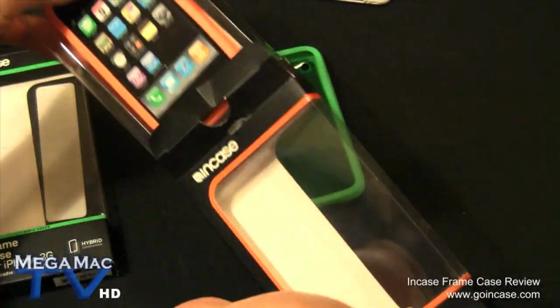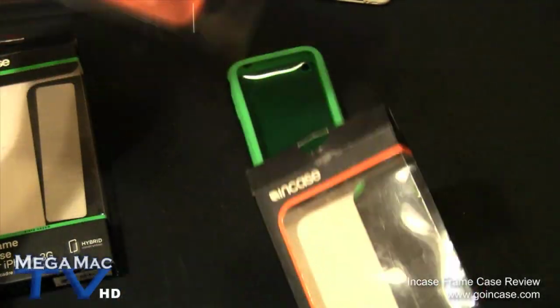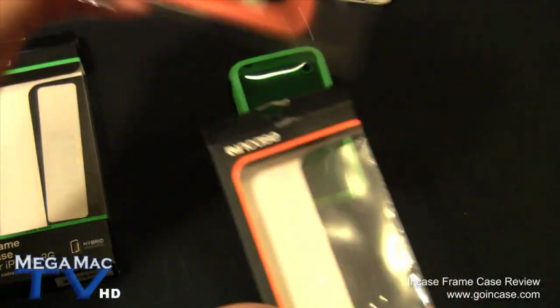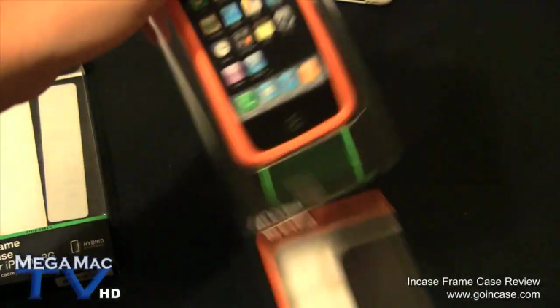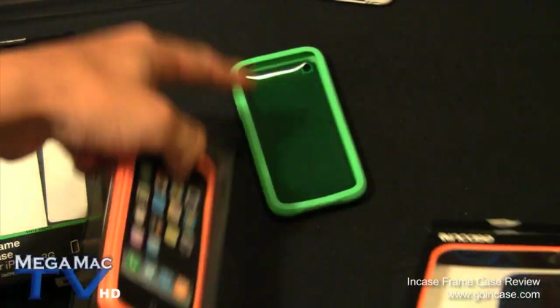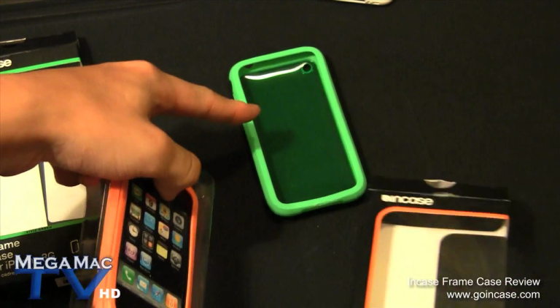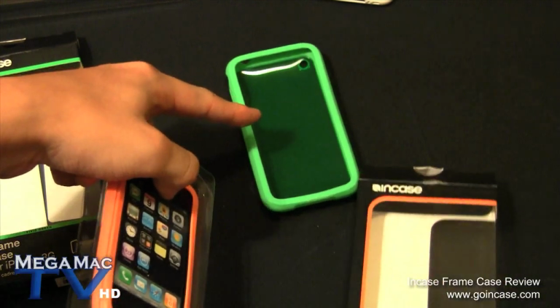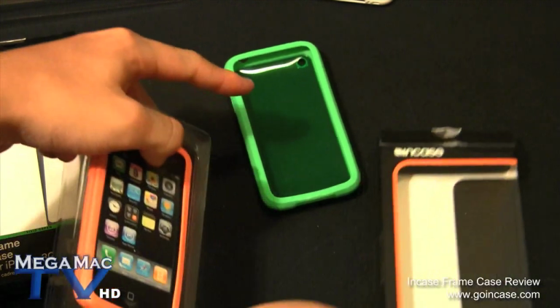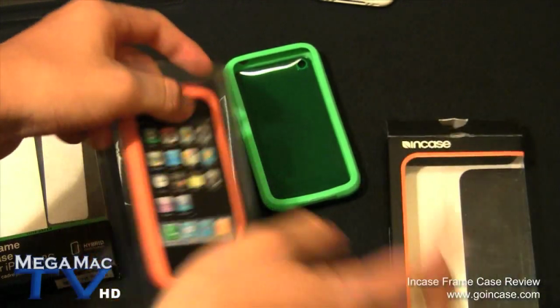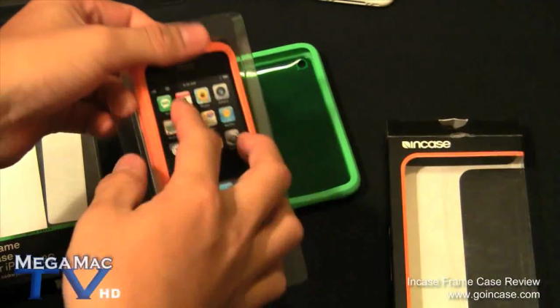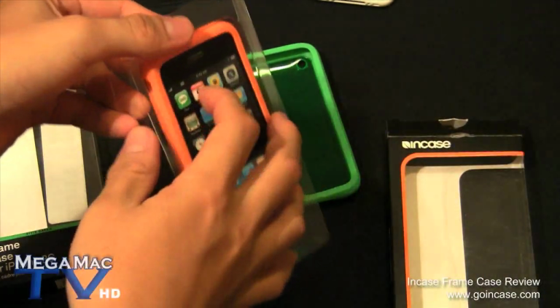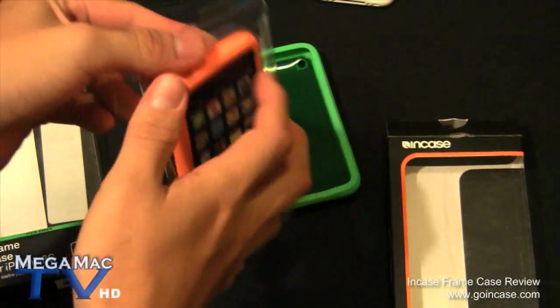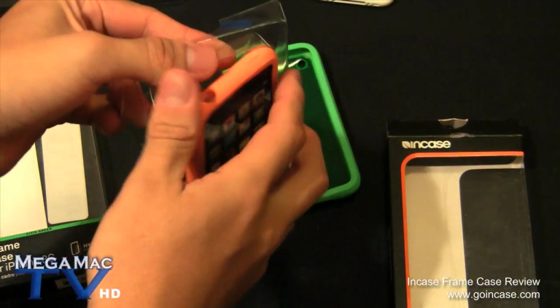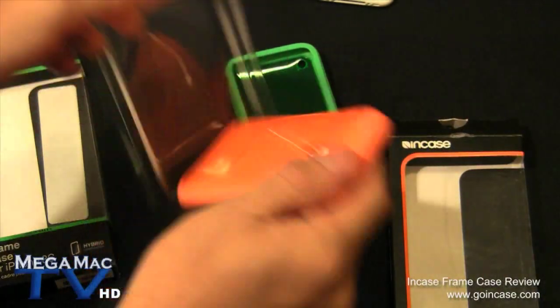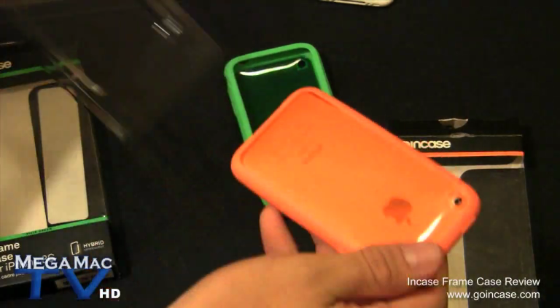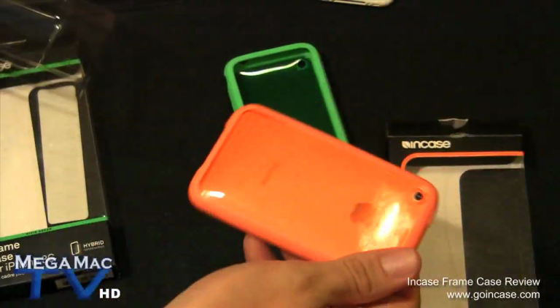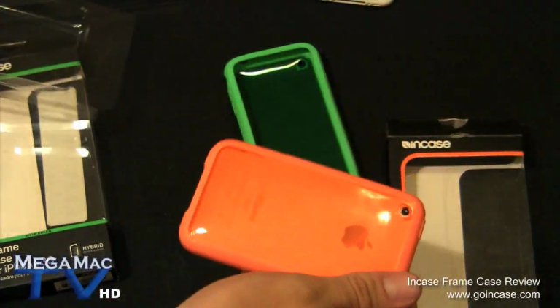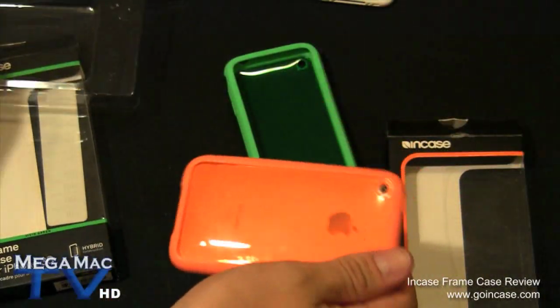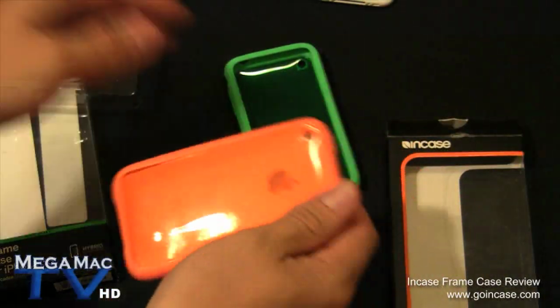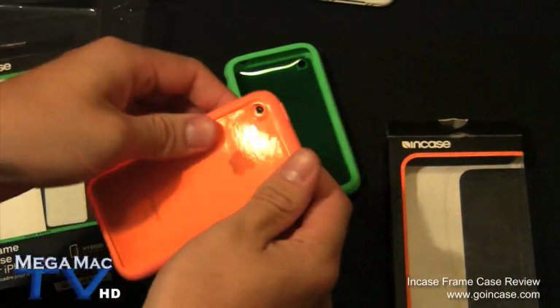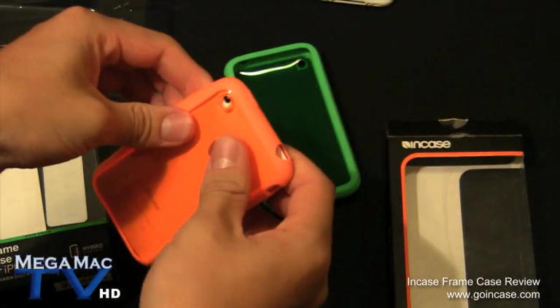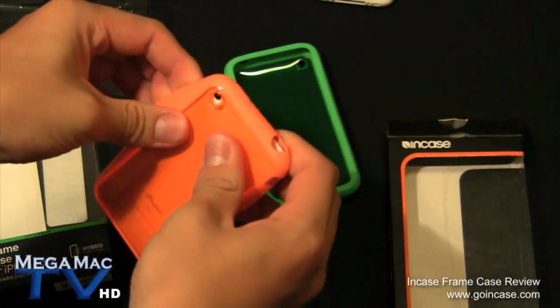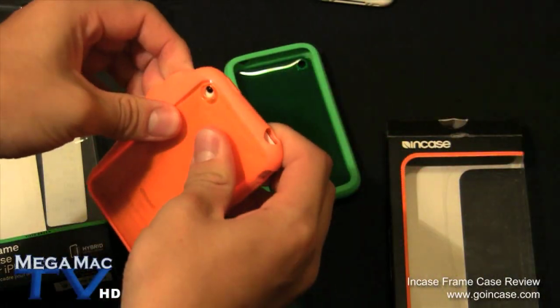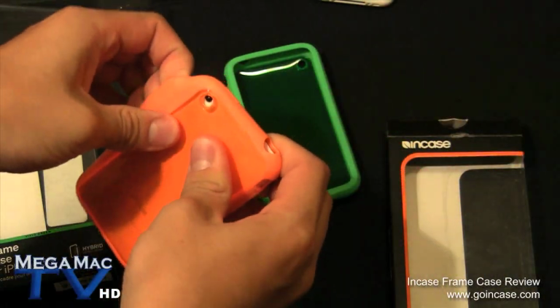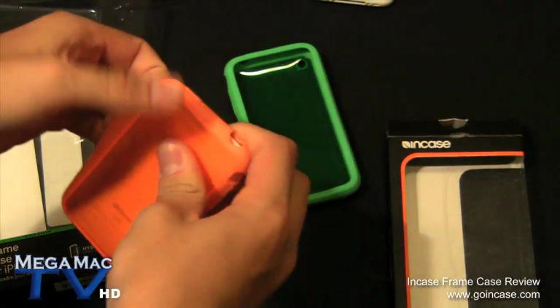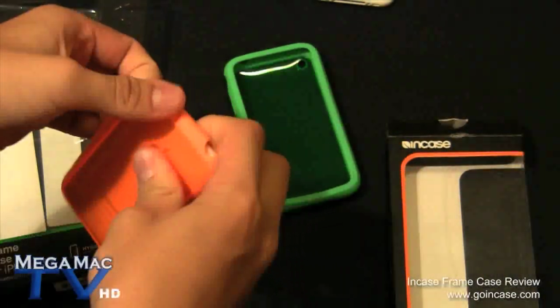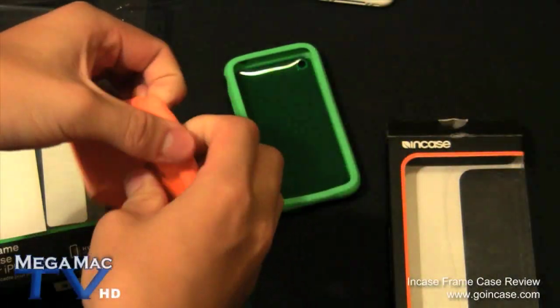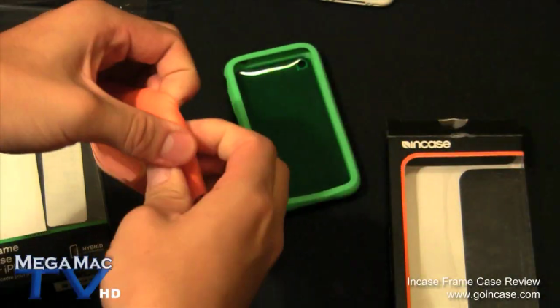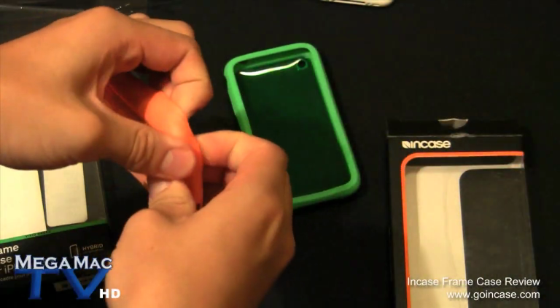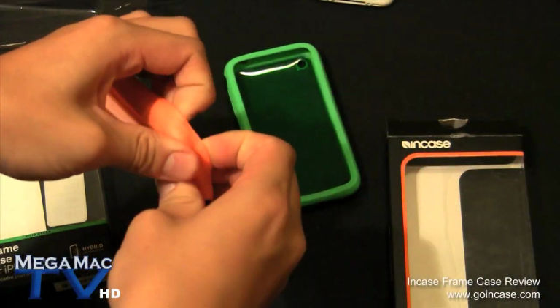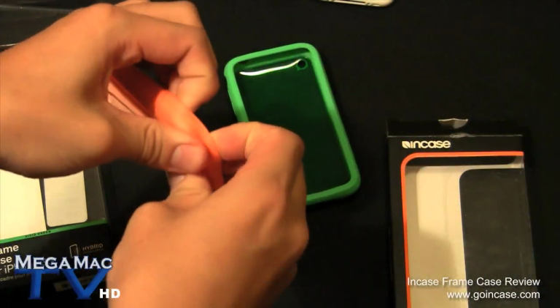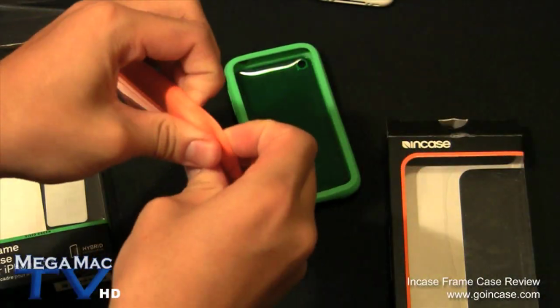So this is the Vivid Green and this is the Vivid Orange. I'm going to show you what they look like on both white and black iPhones.